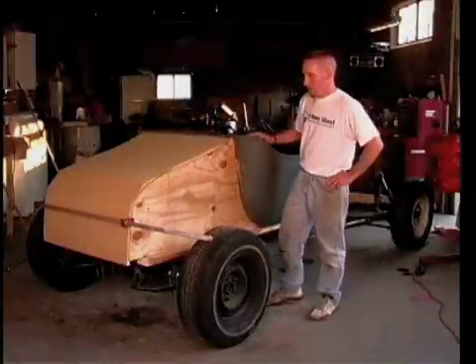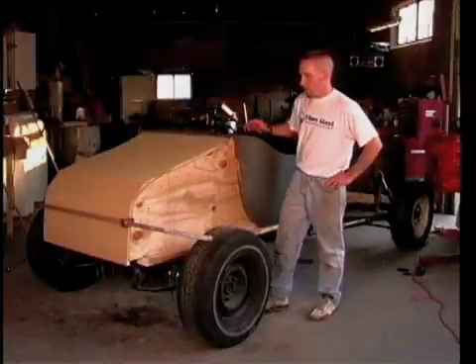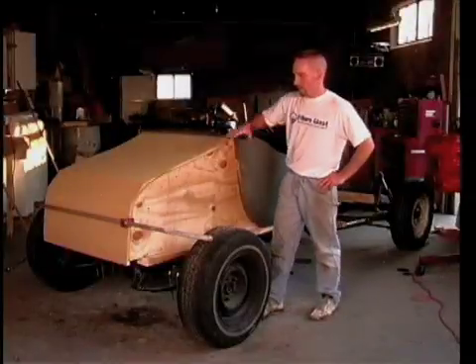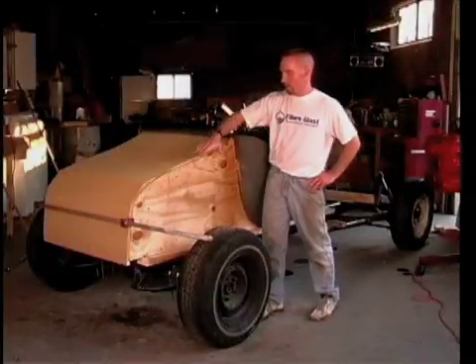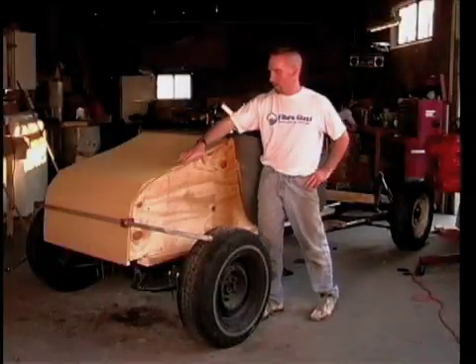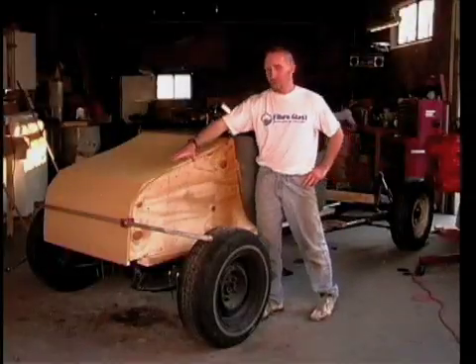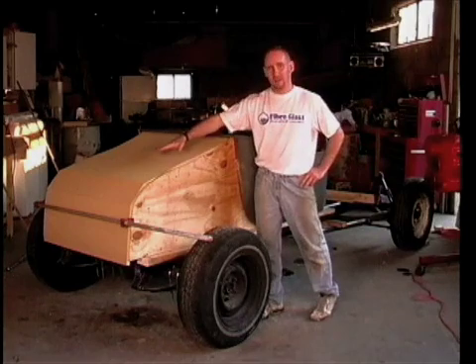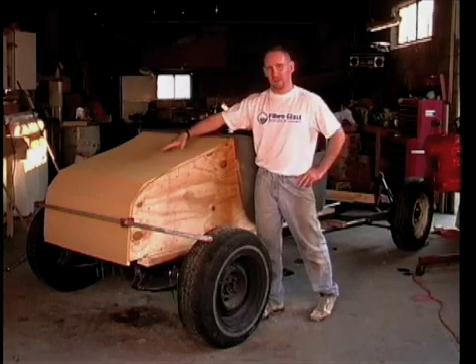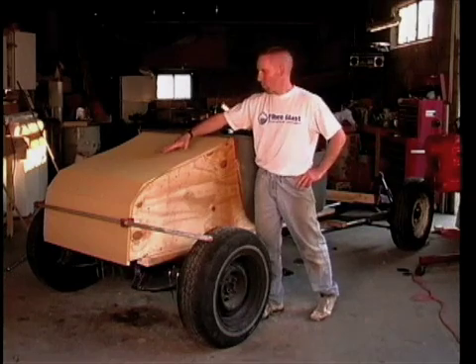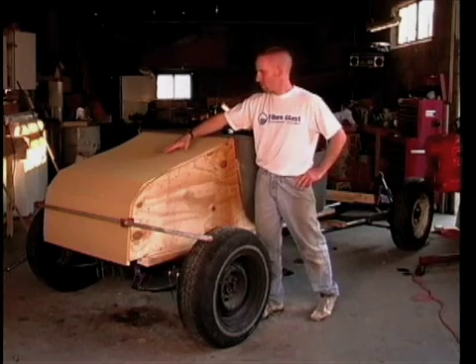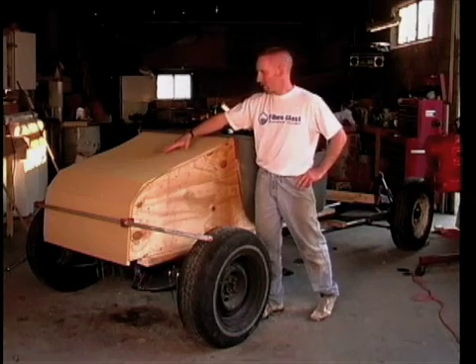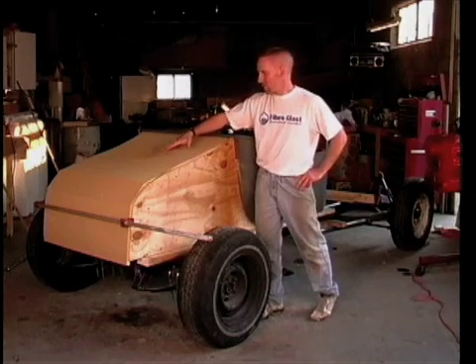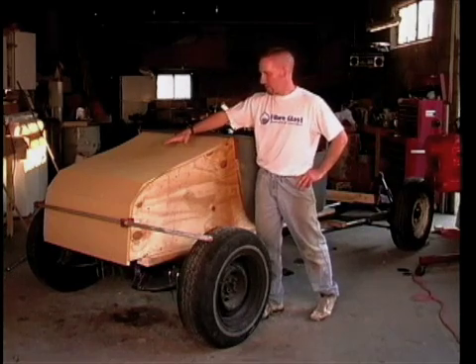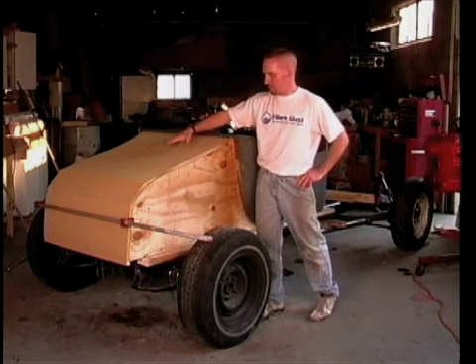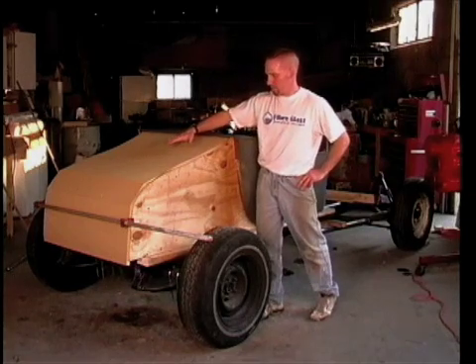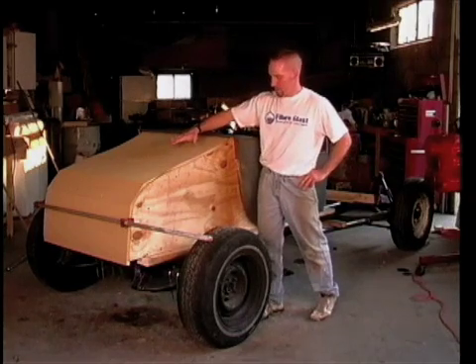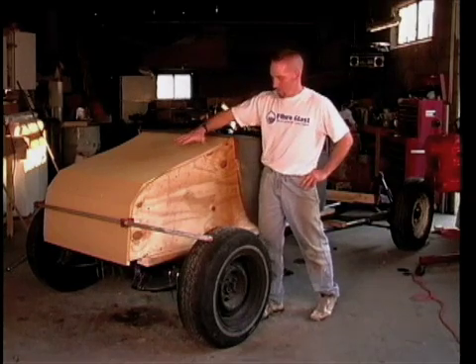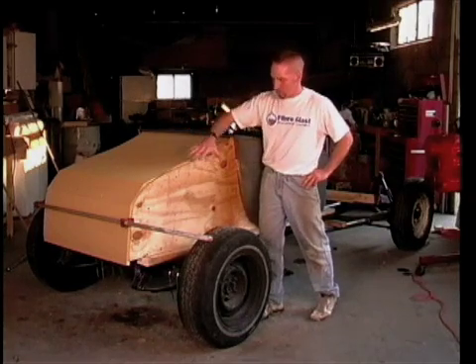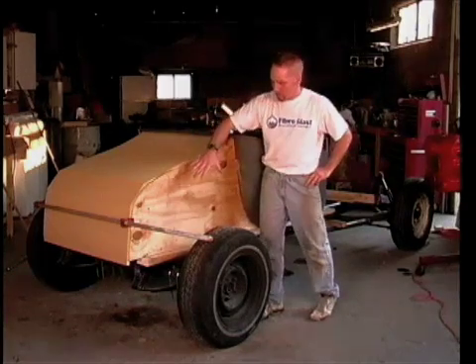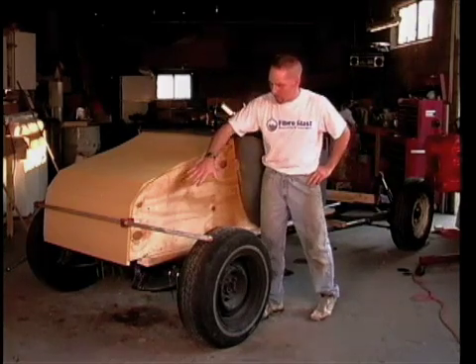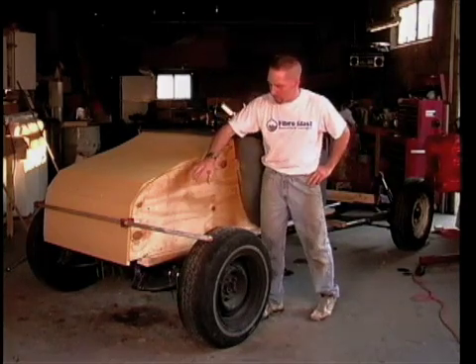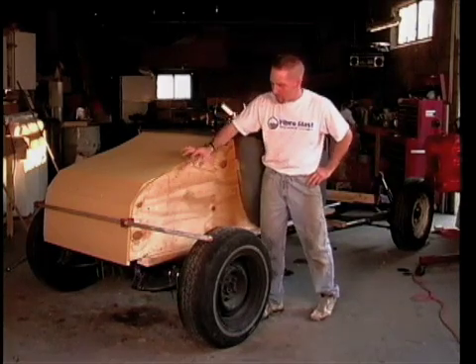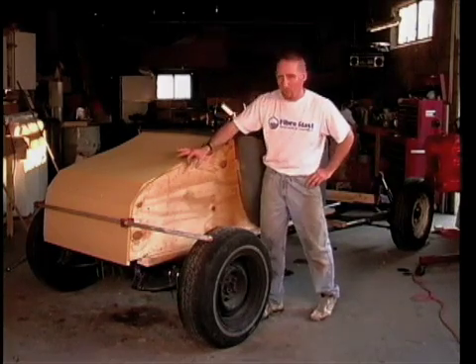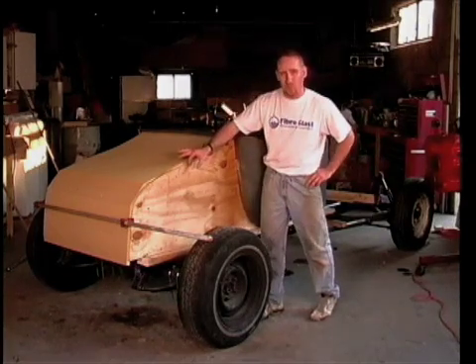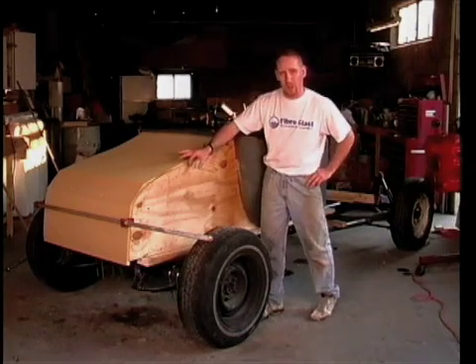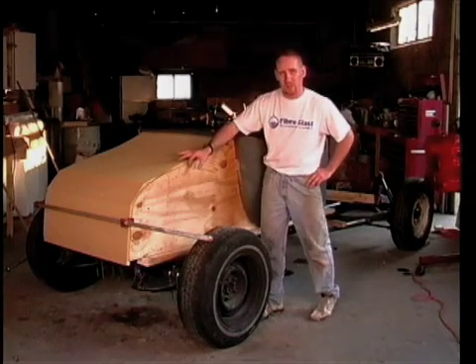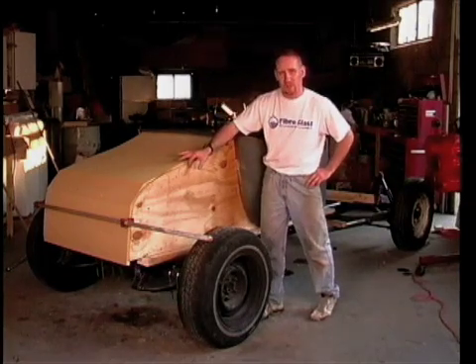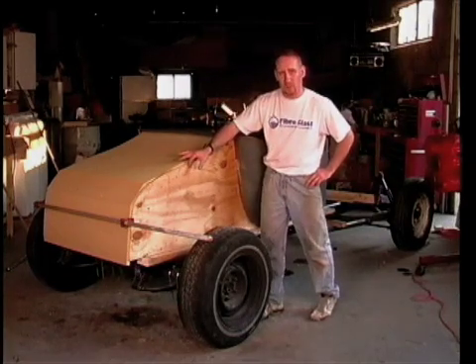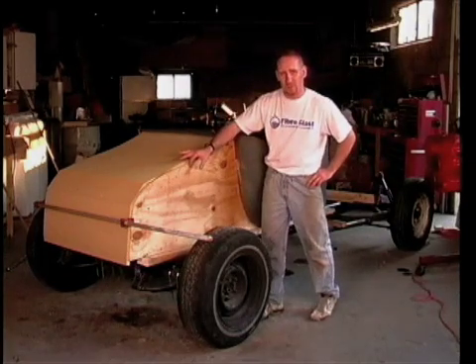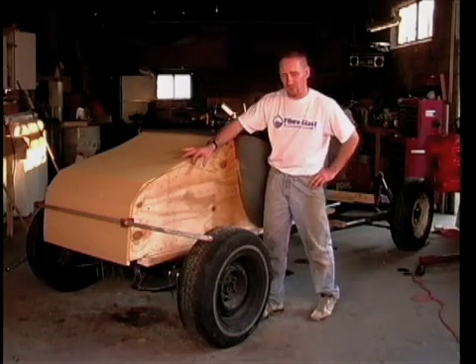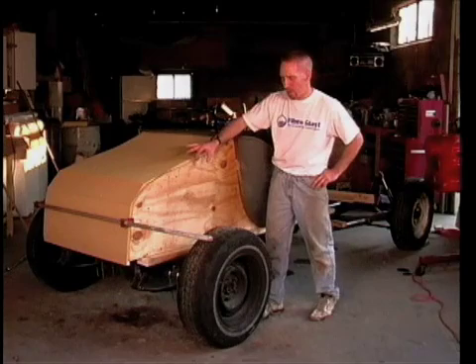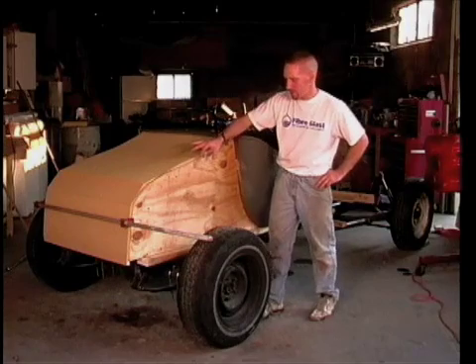While we're waiting for the glue to dry and the whole rear section to take shape, we're going to start cutting in the two inch wide pieces that we're using for the sides.